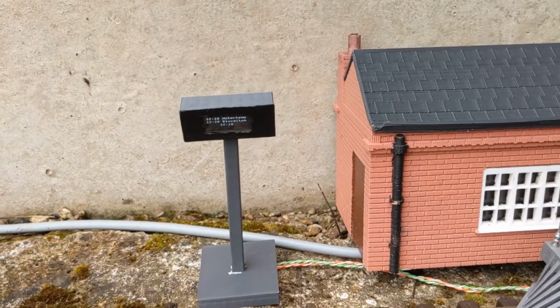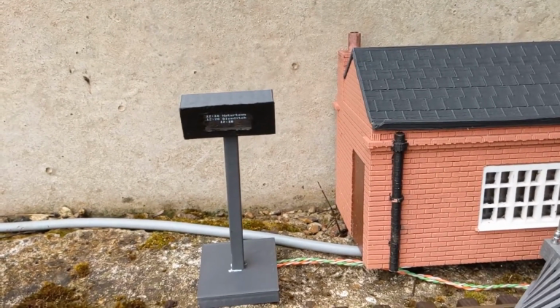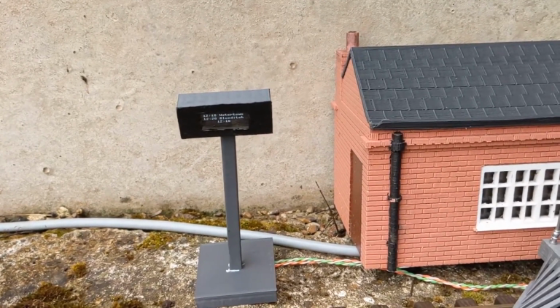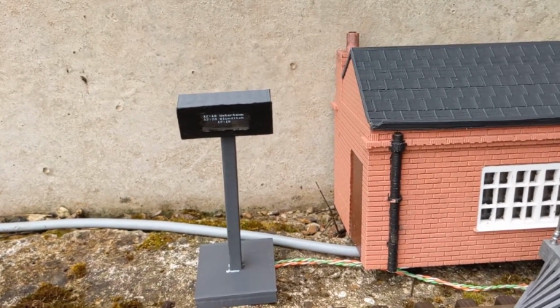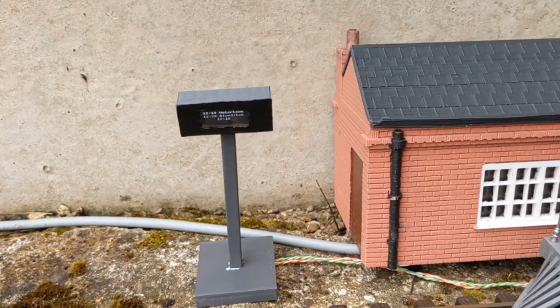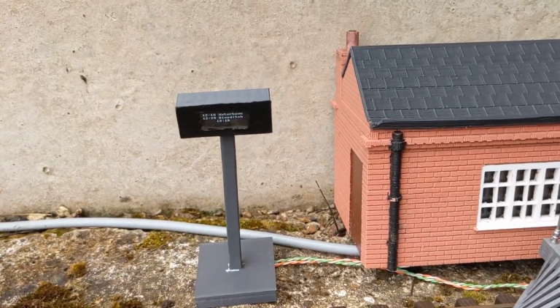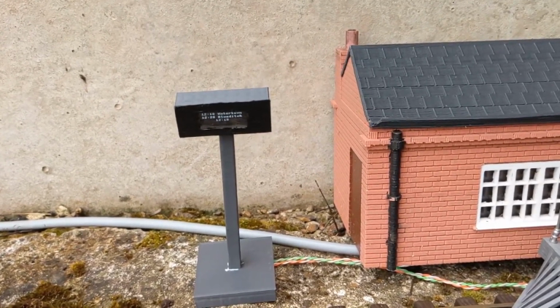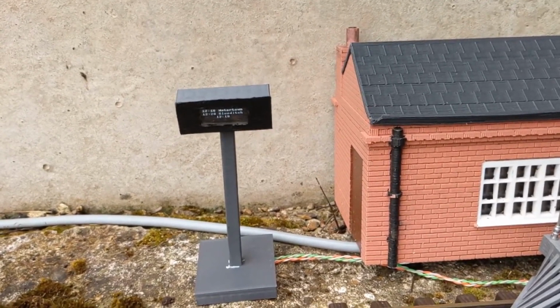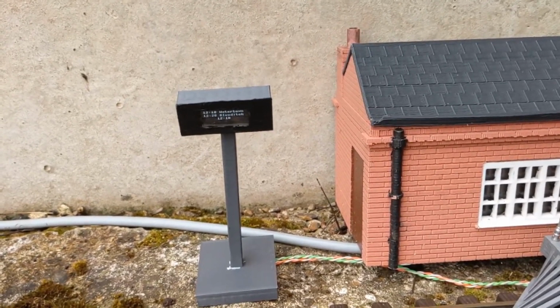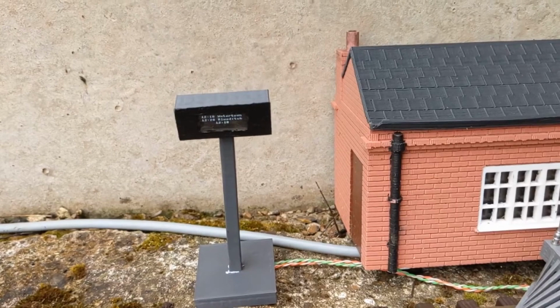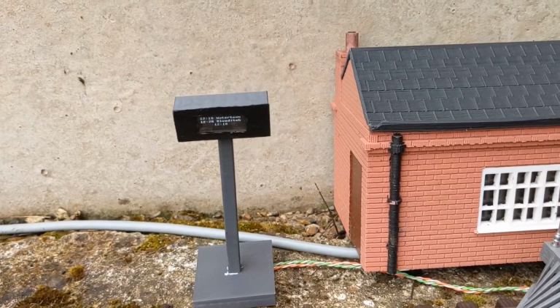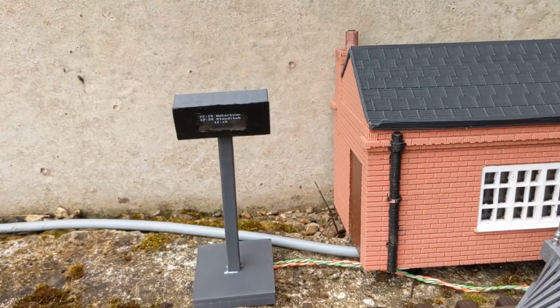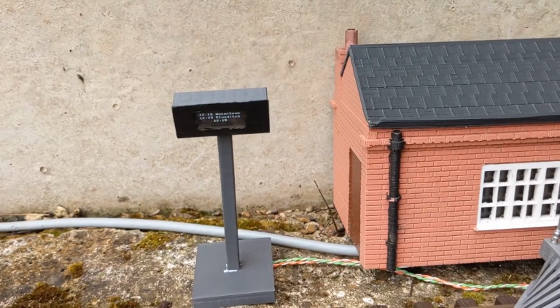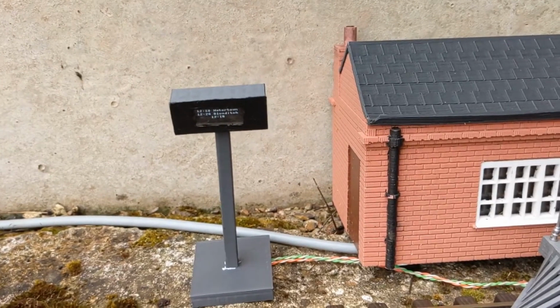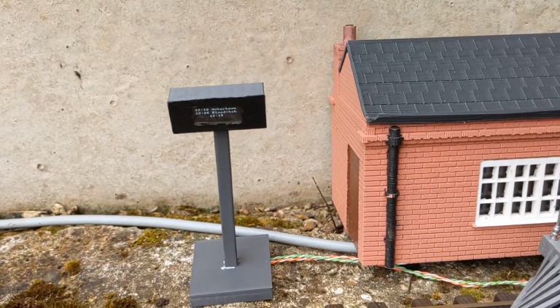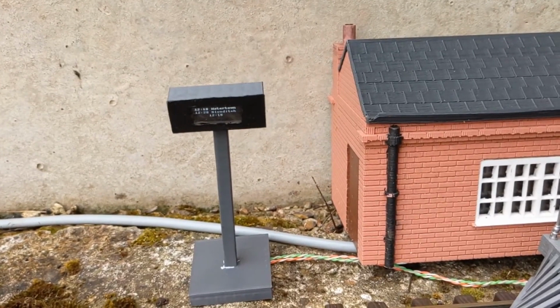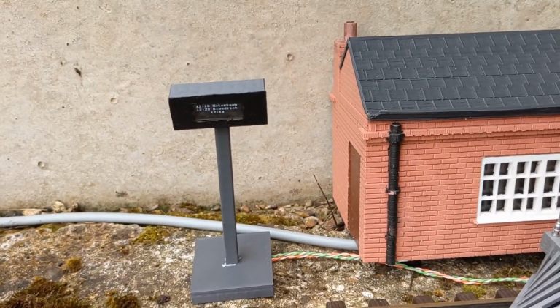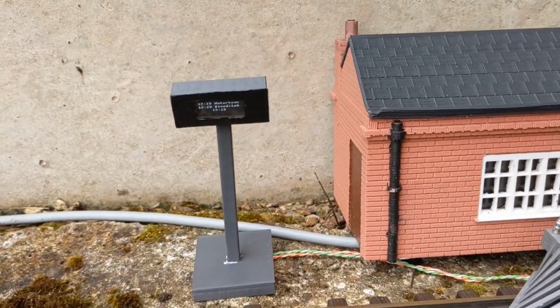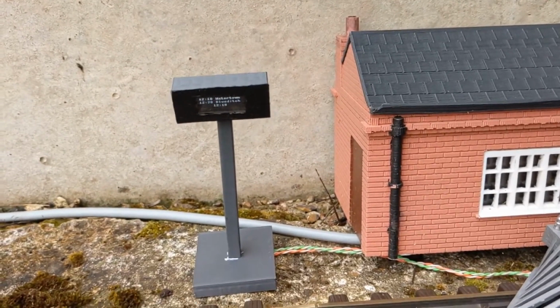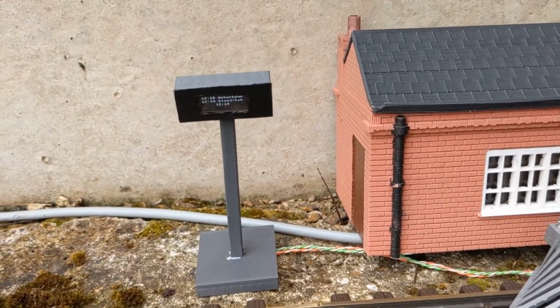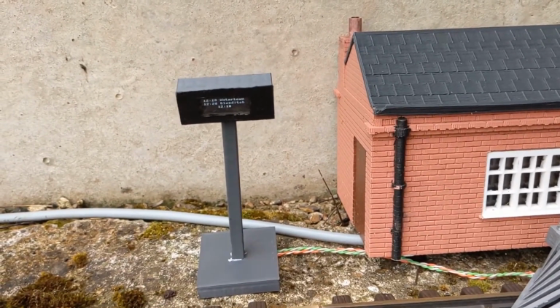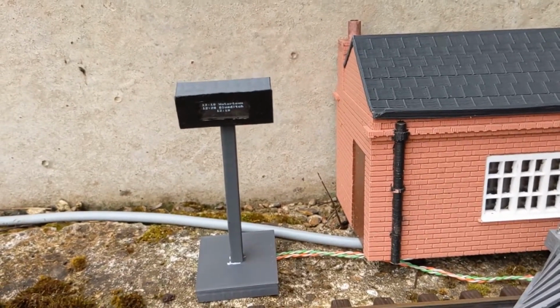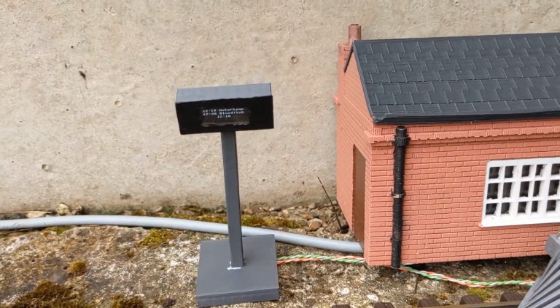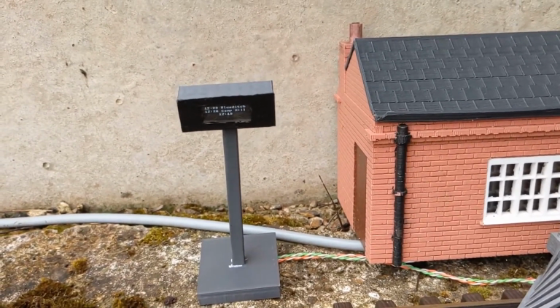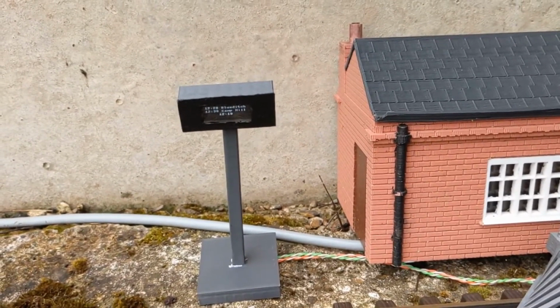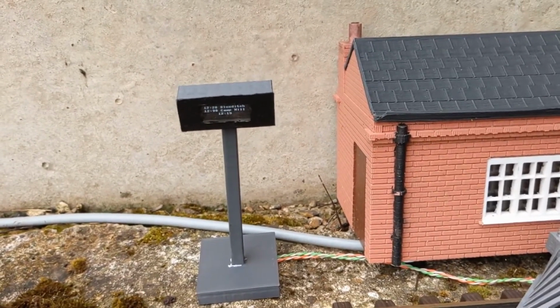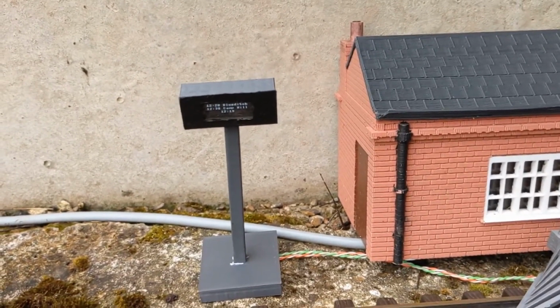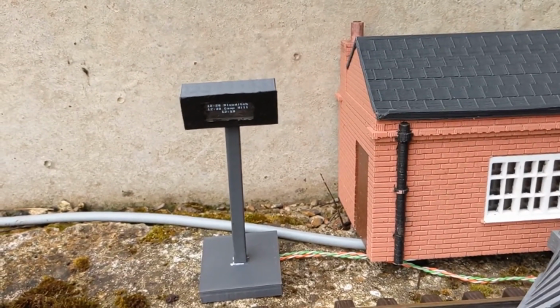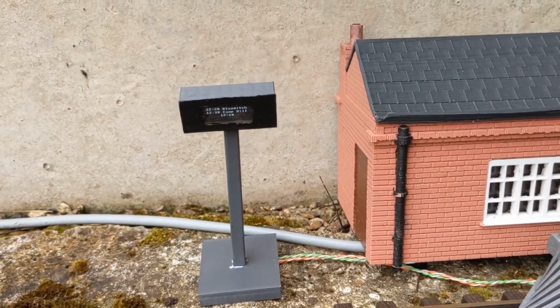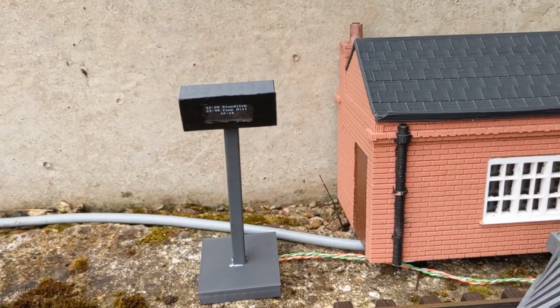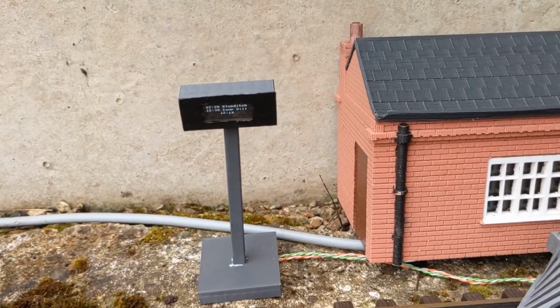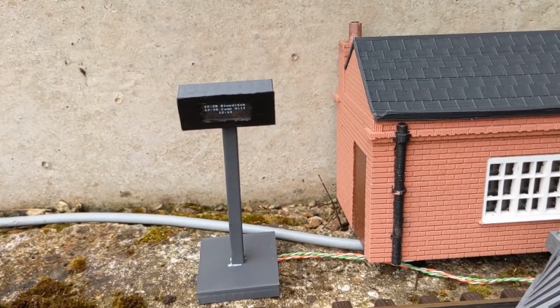Here's a demo showing the departure boards in action. You can see the train destinations change when the time is reached.